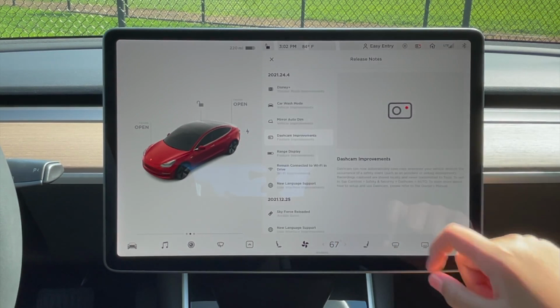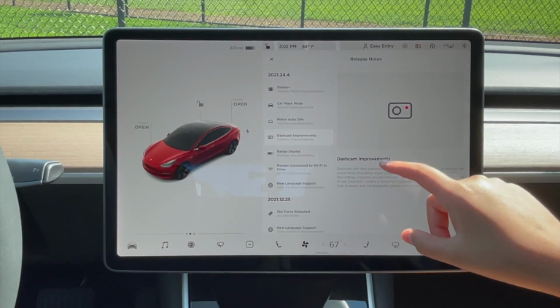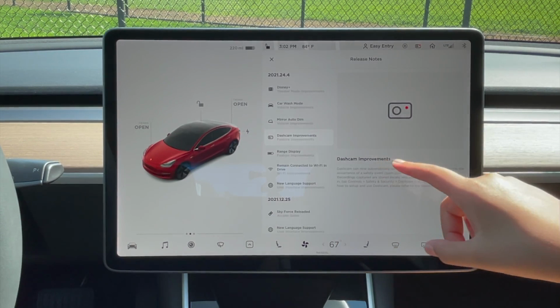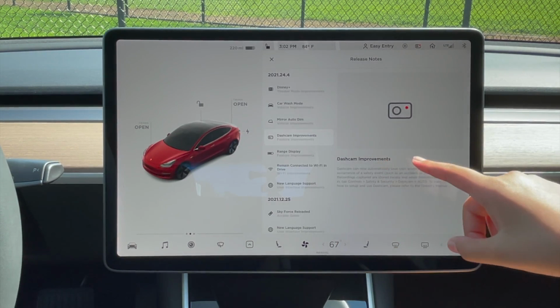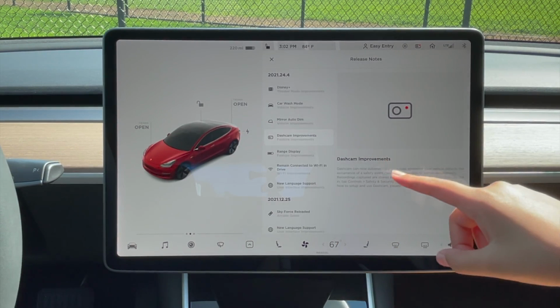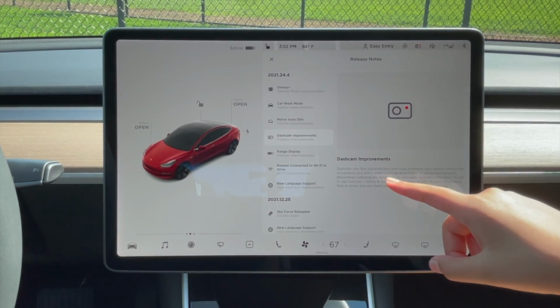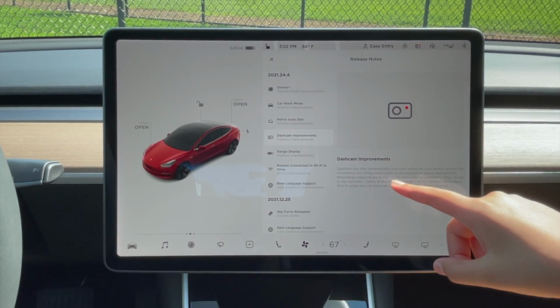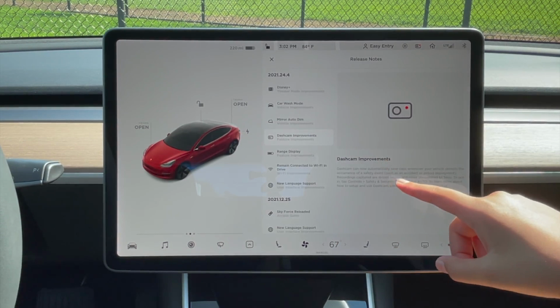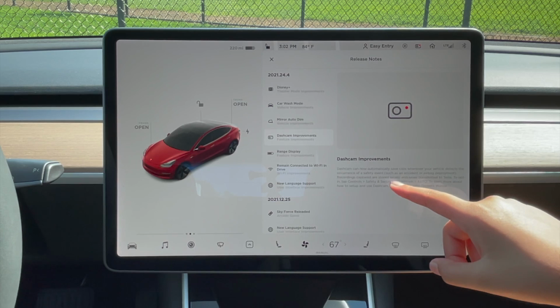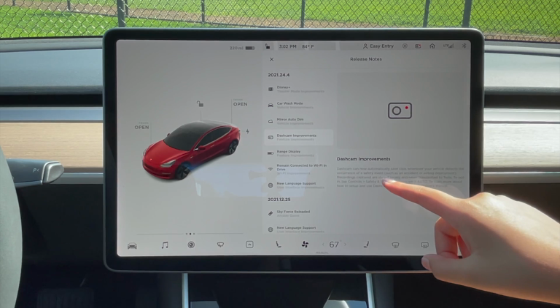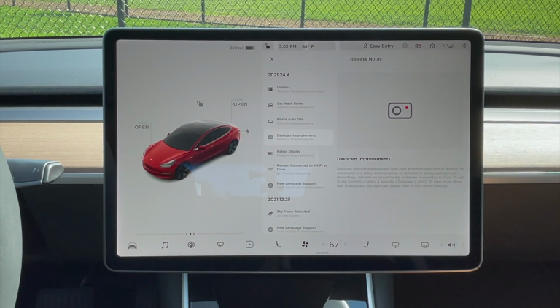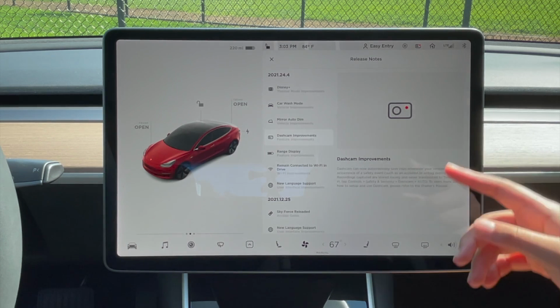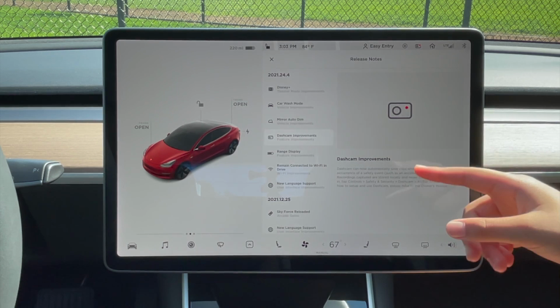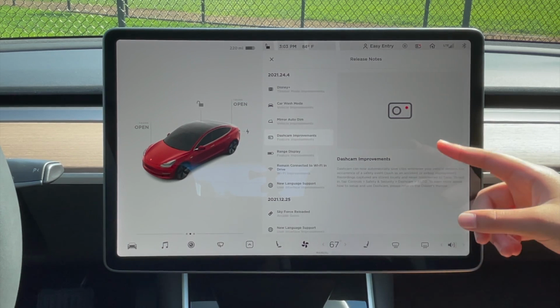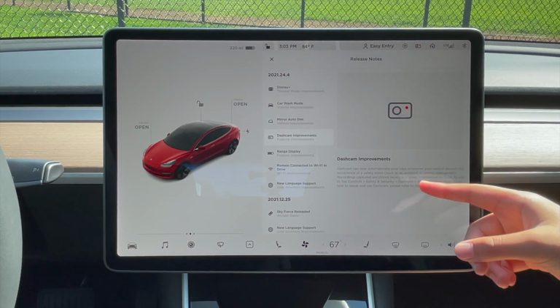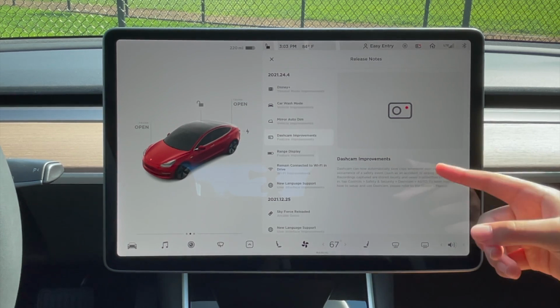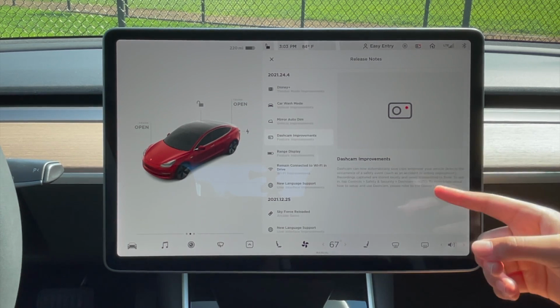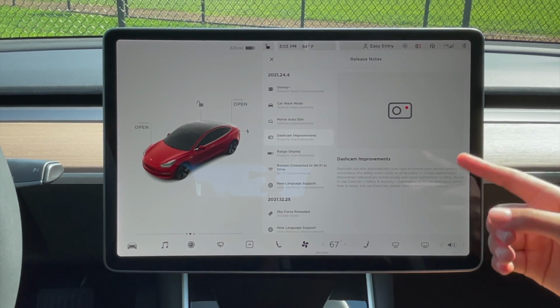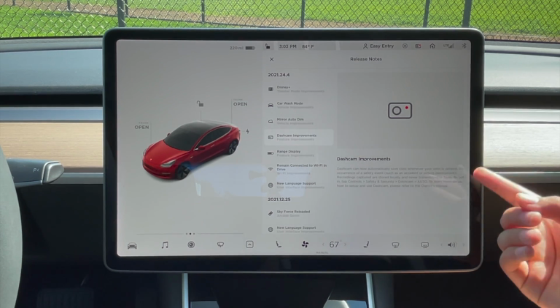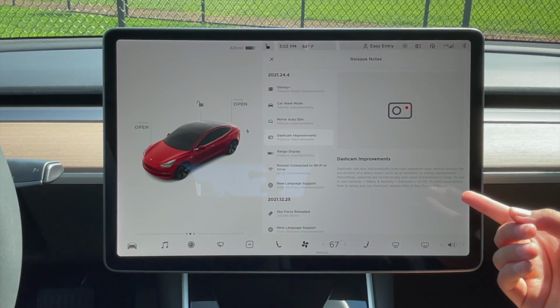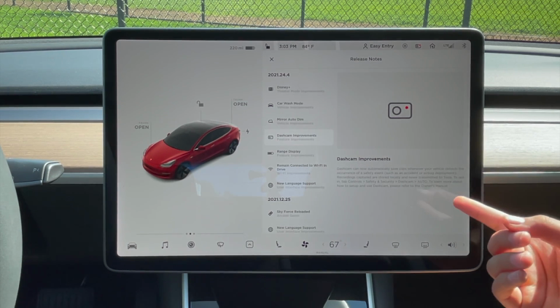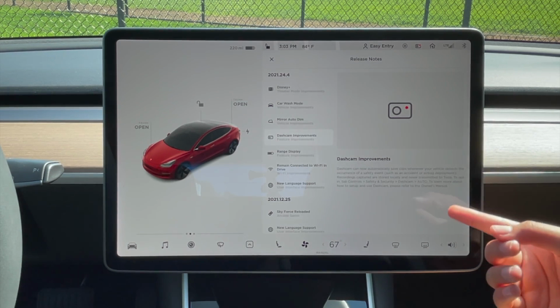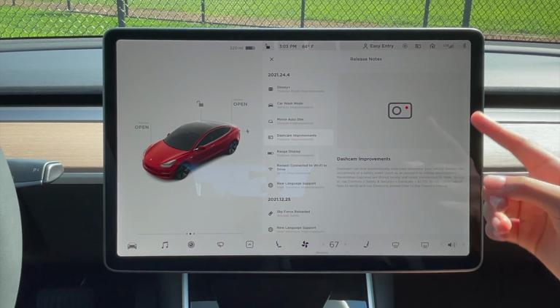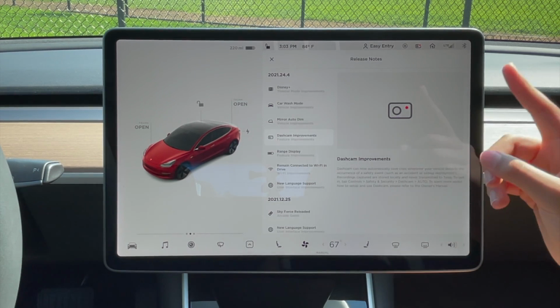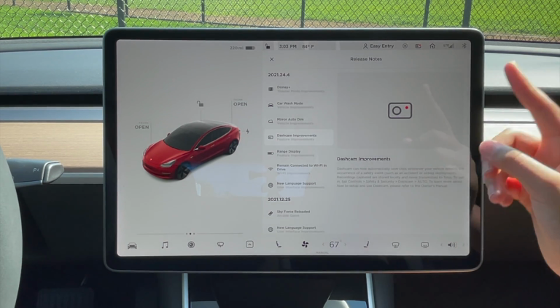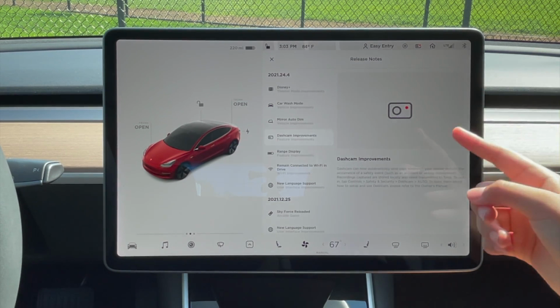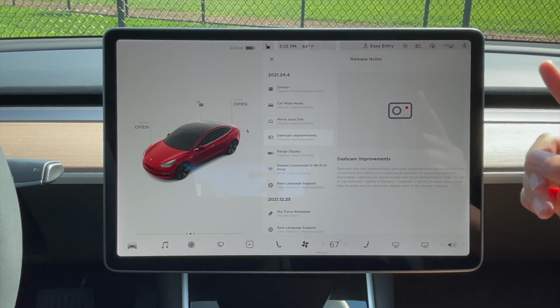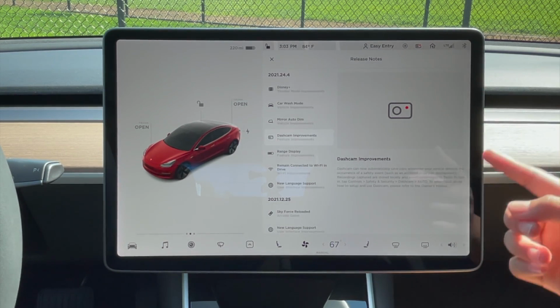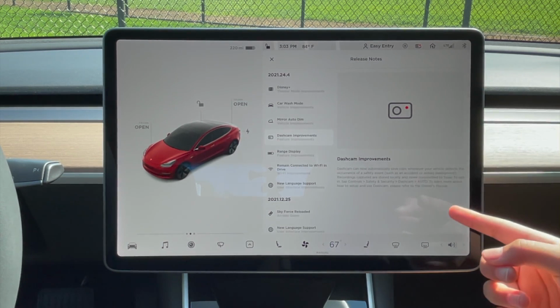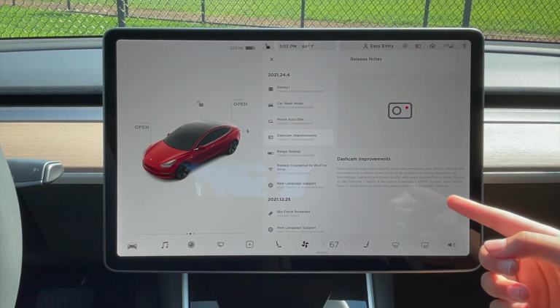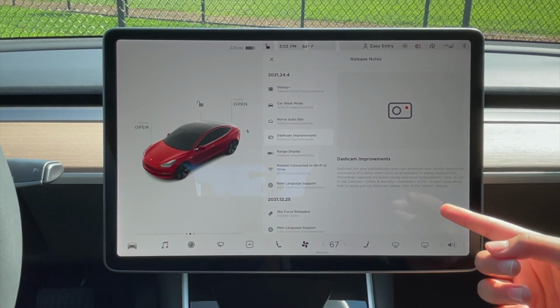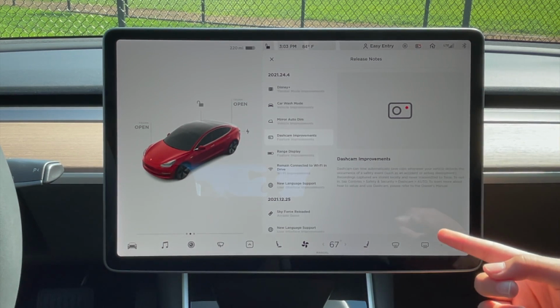Now dash cam improvements. Whenever an accident happens with your vehicle, it will automatically save the footage.